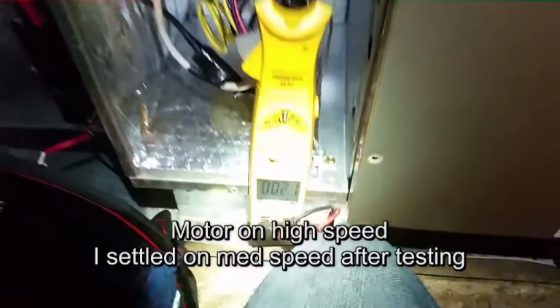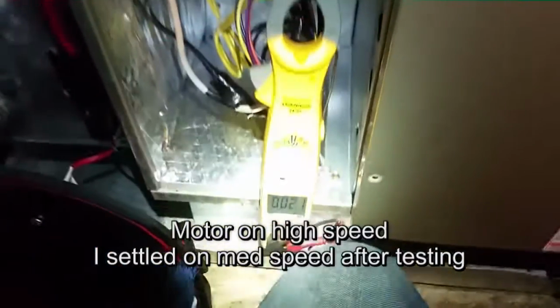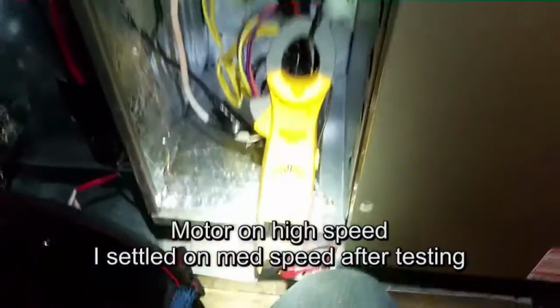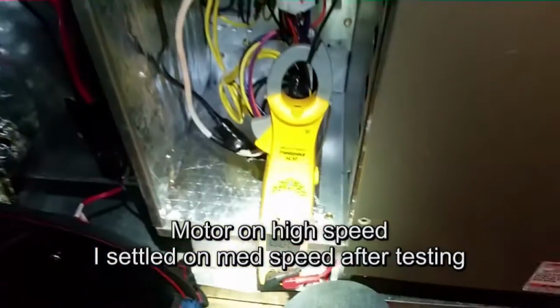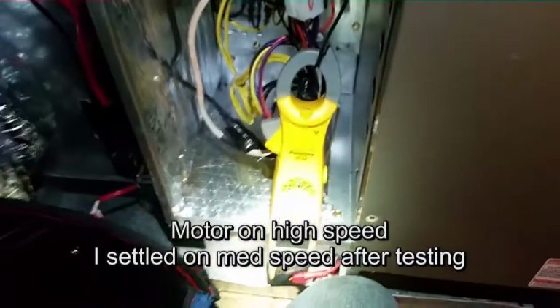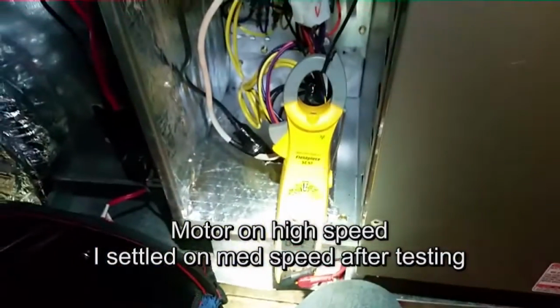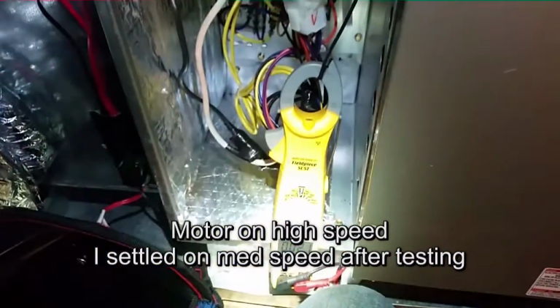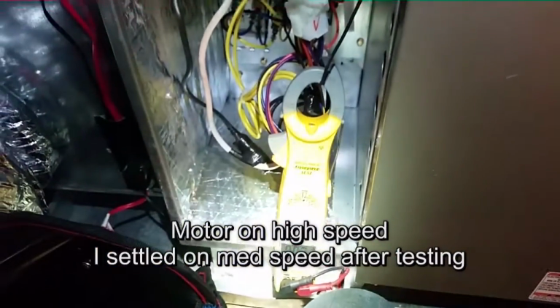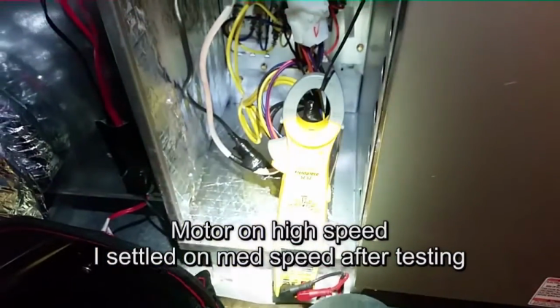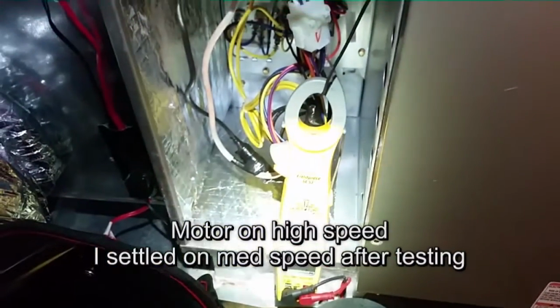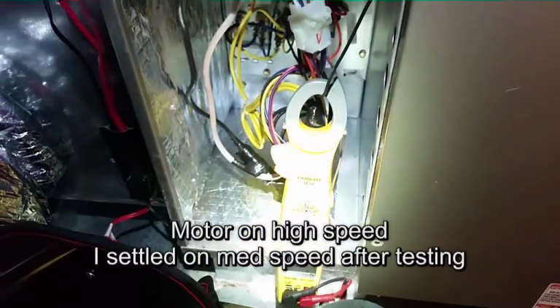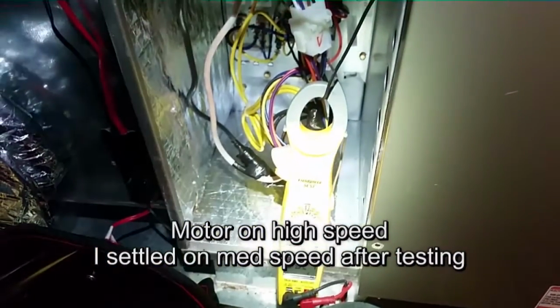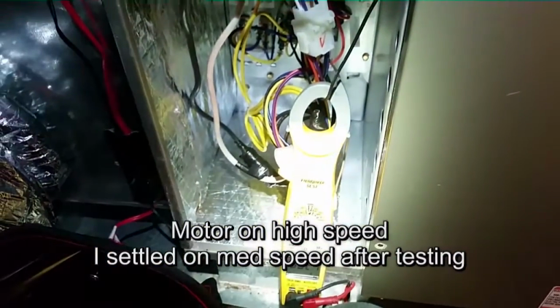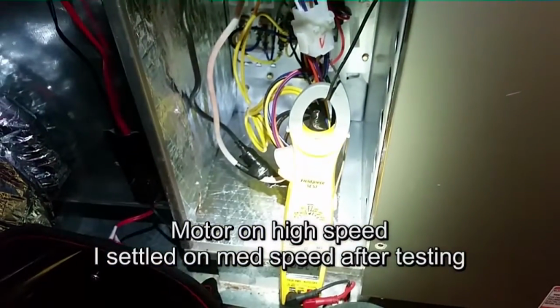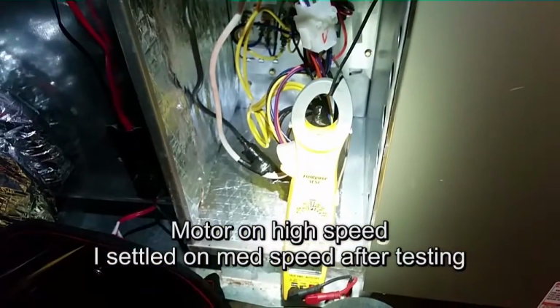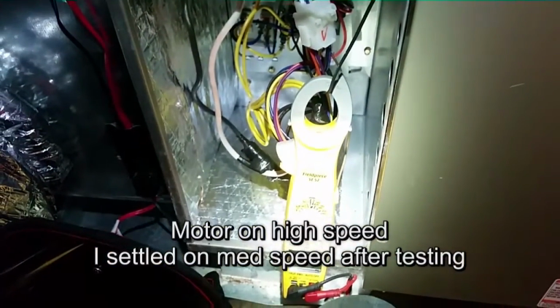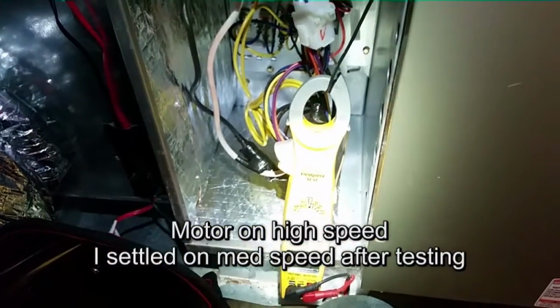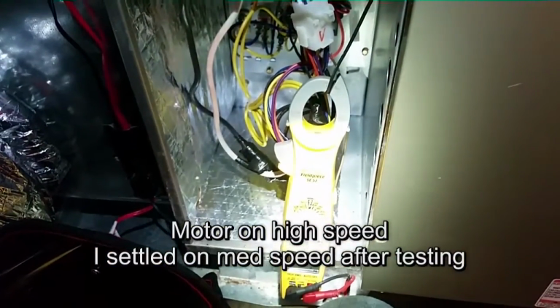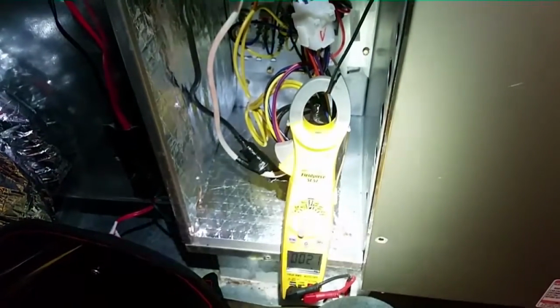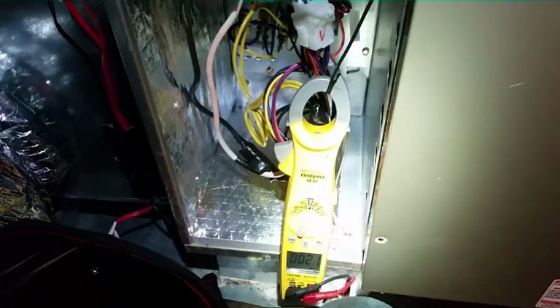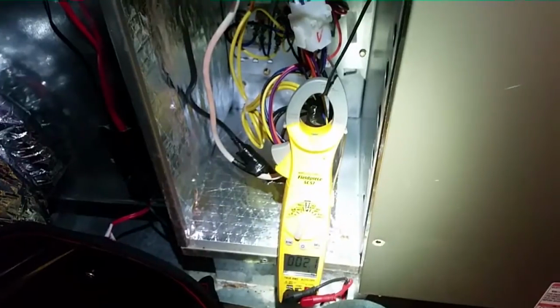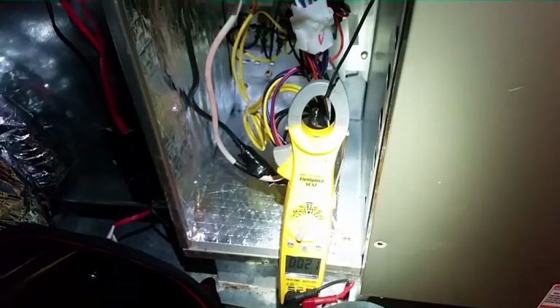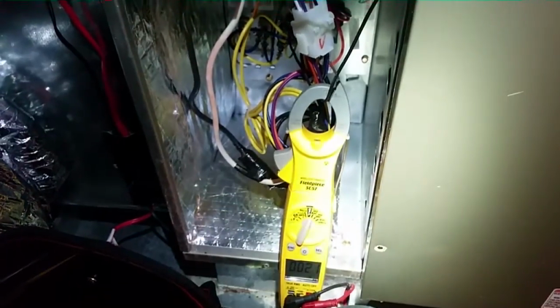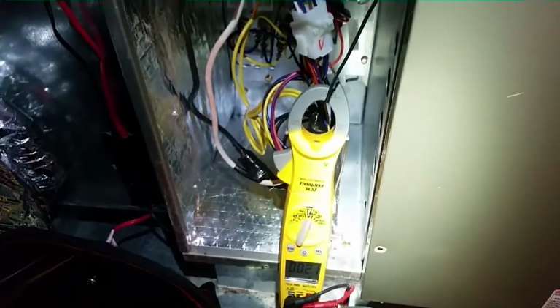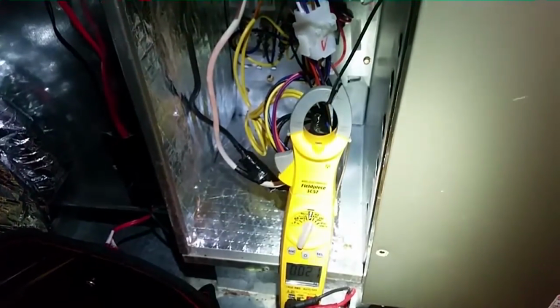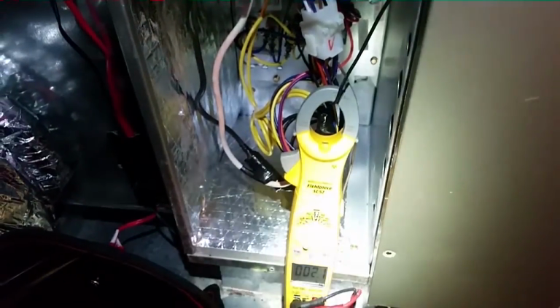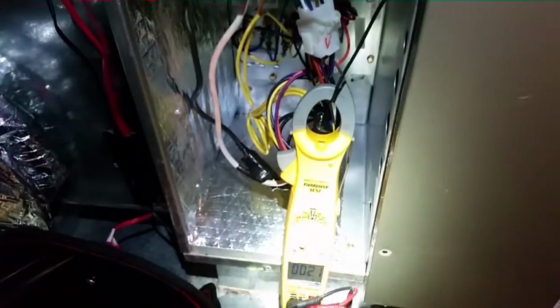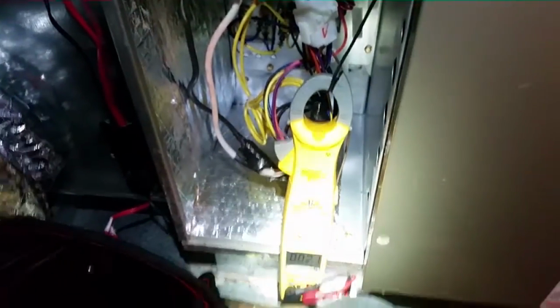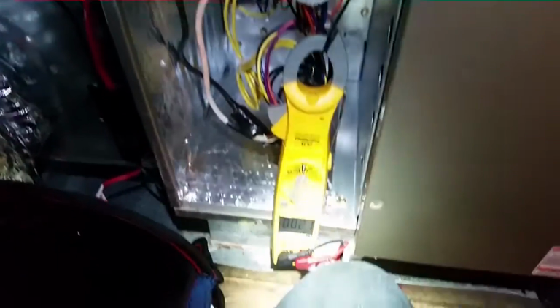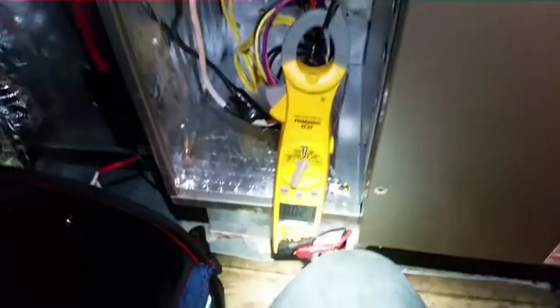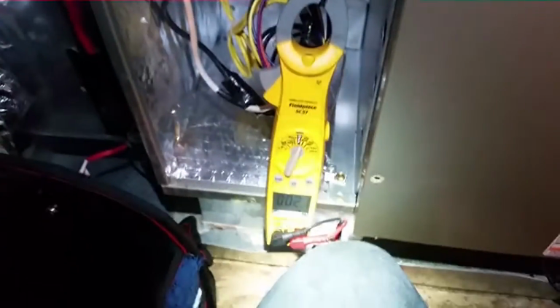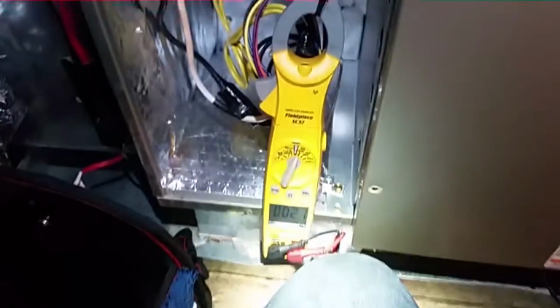2.1 amps on high speed — still well below the 2.7 amp motor rating. You ready to see what happens when I take the door off?